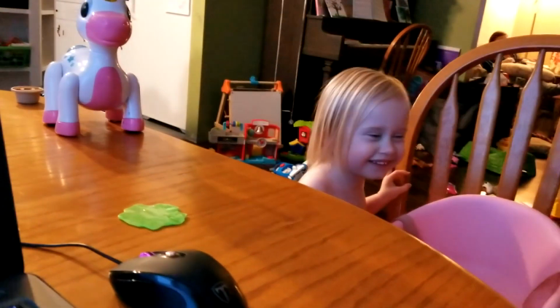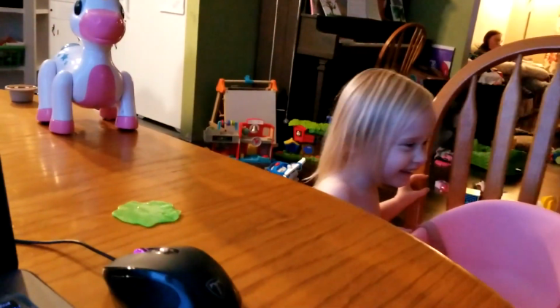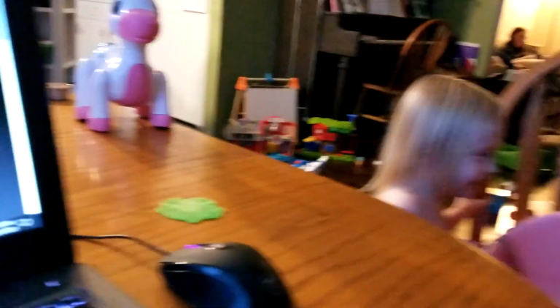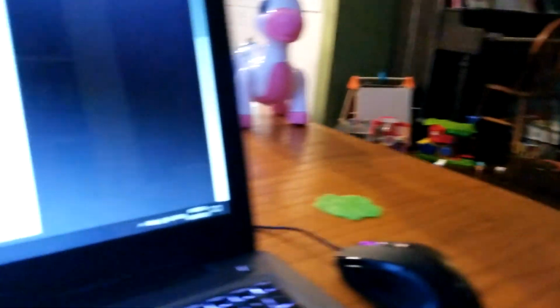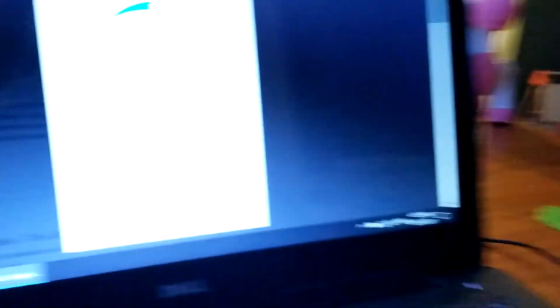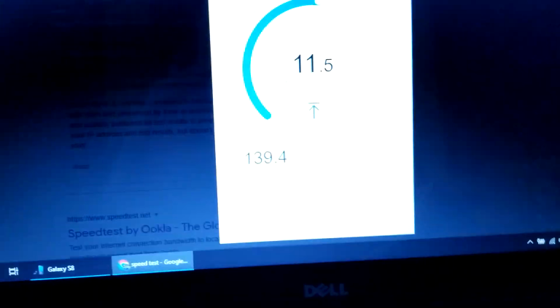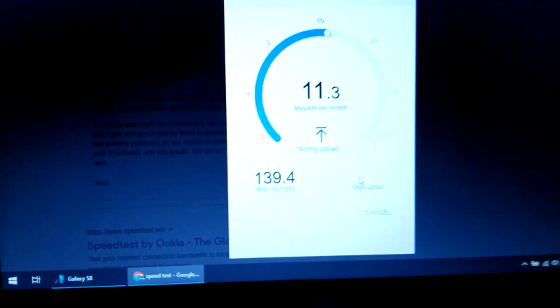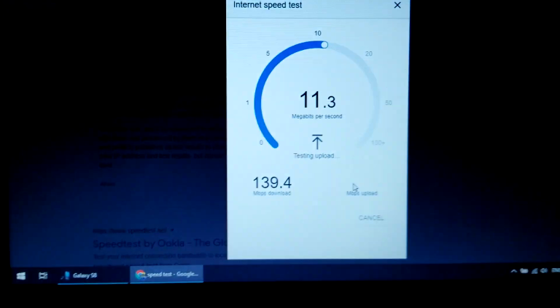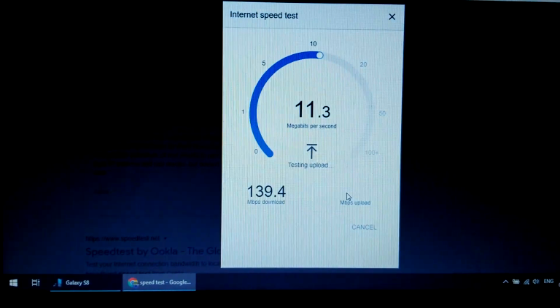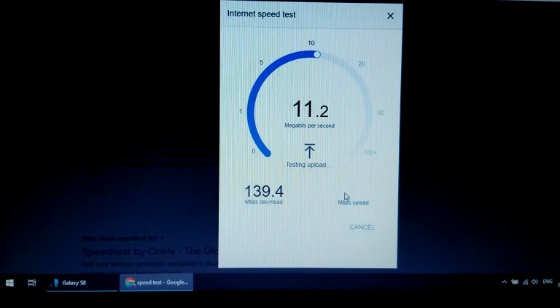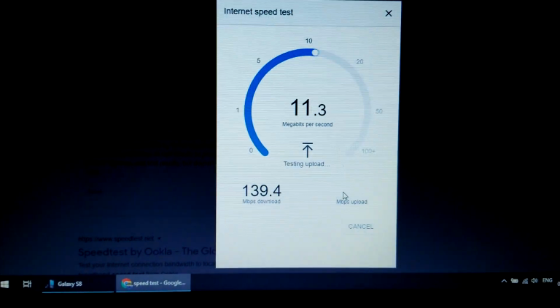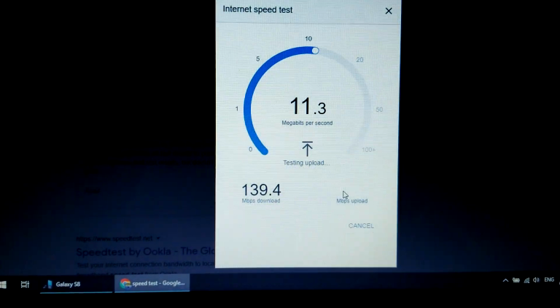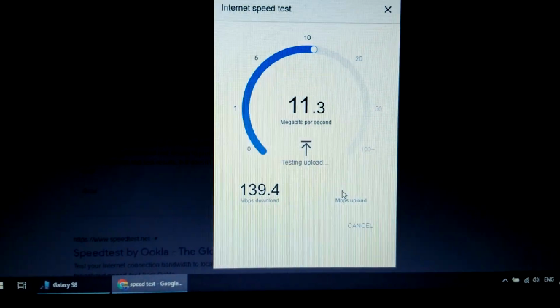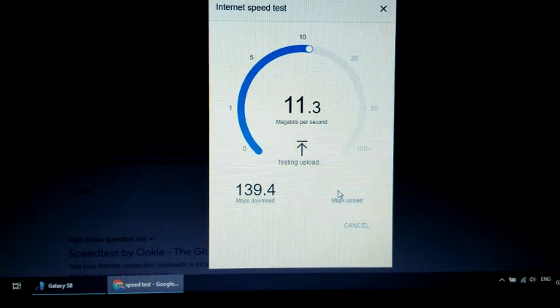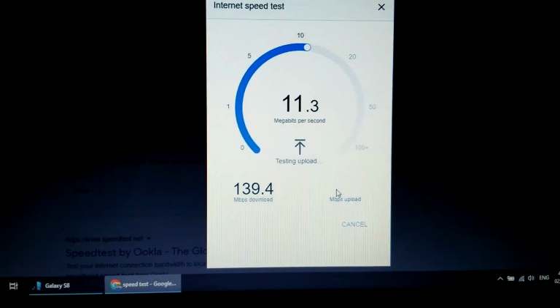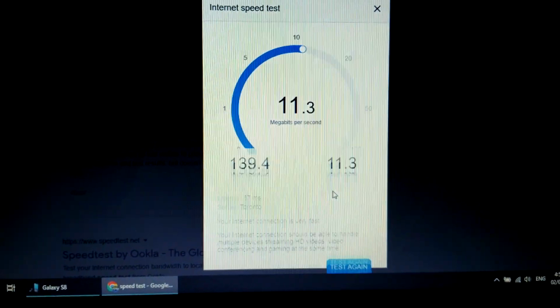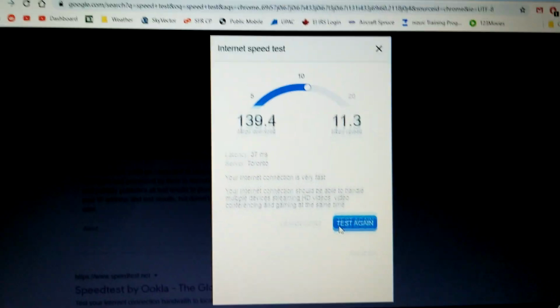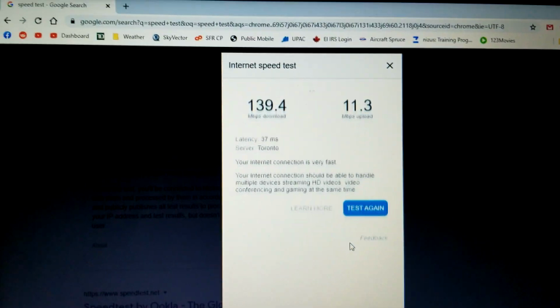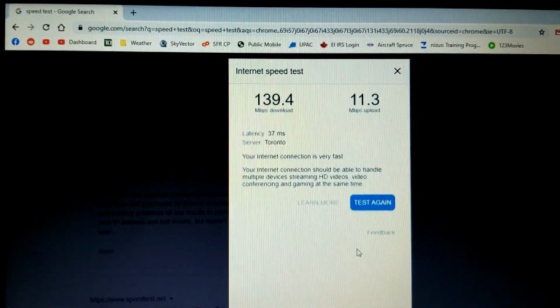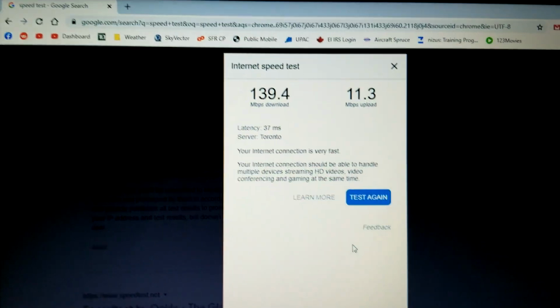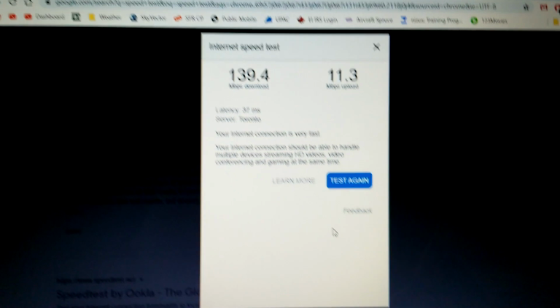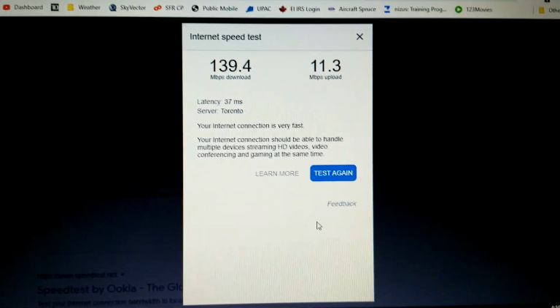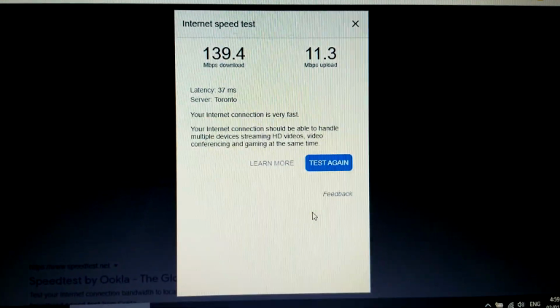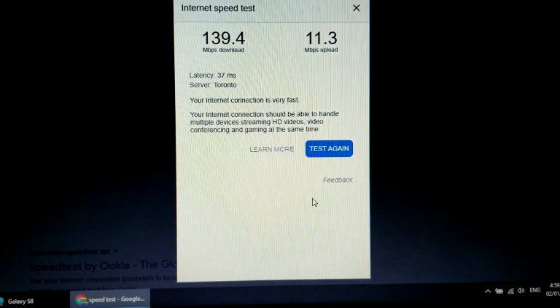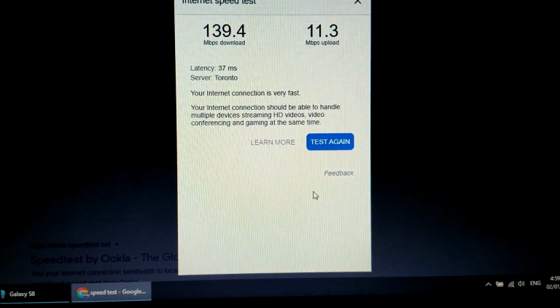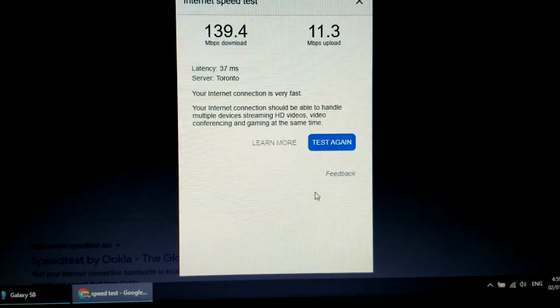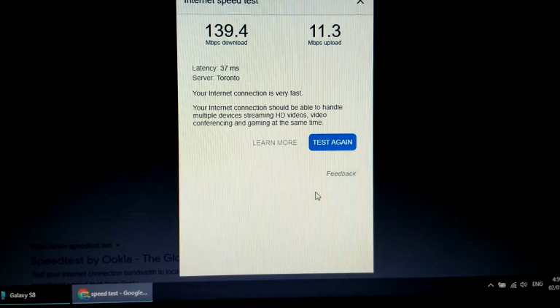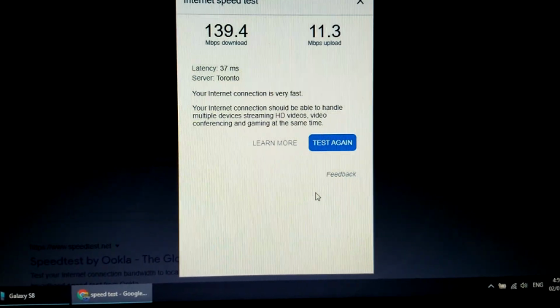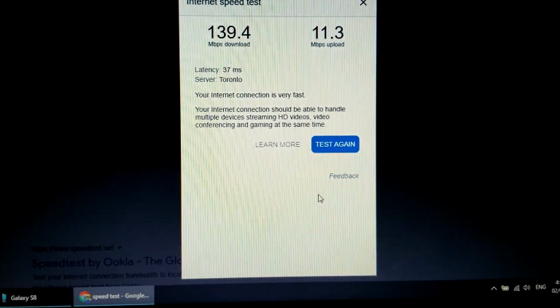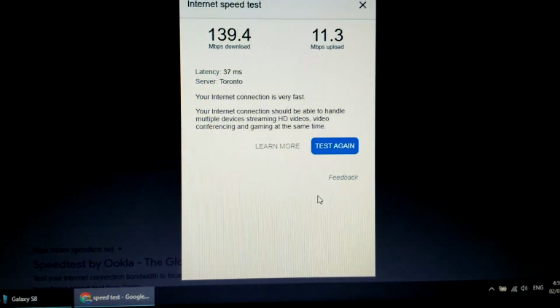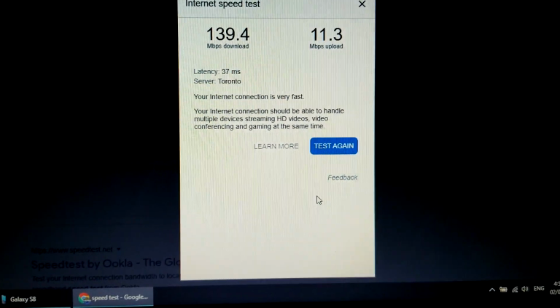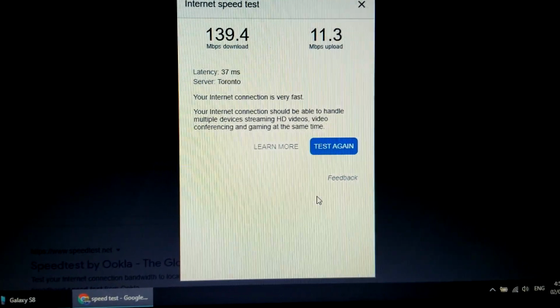I came inside and ran the speed test — I got 140 megabits per second.